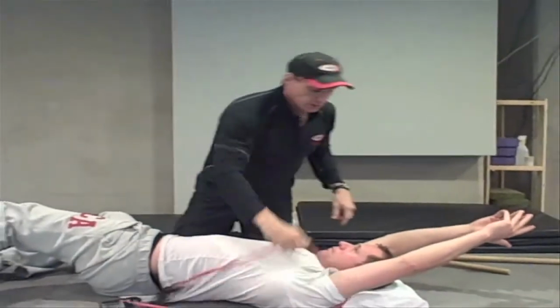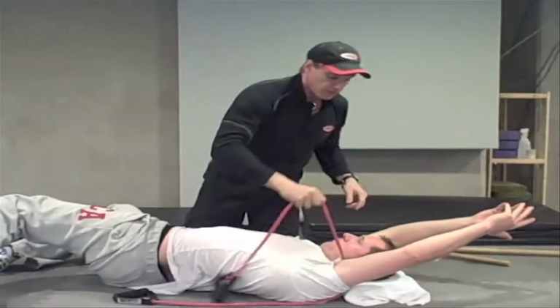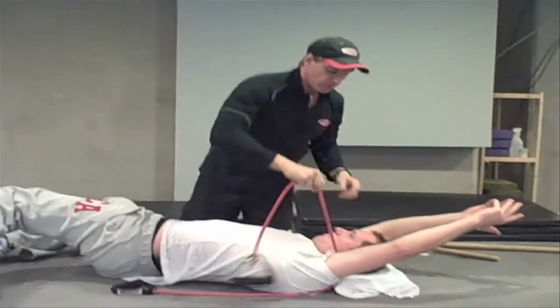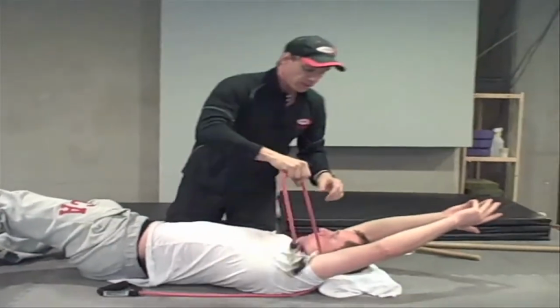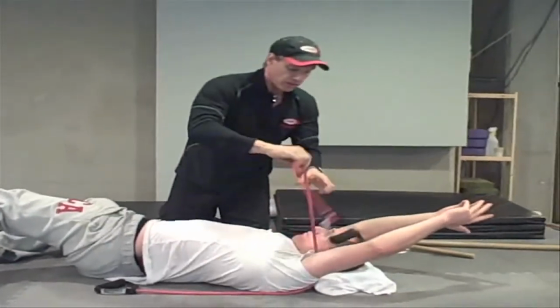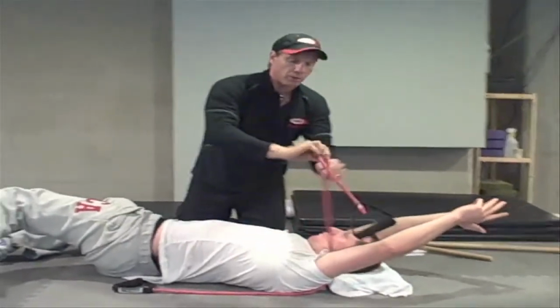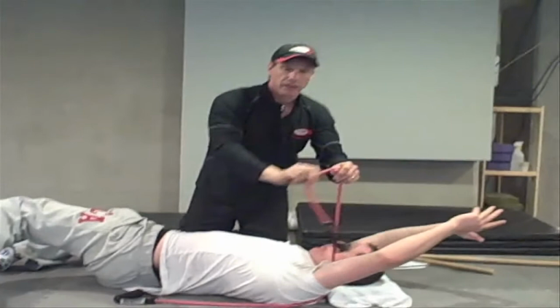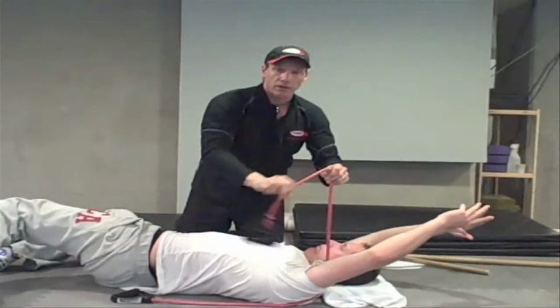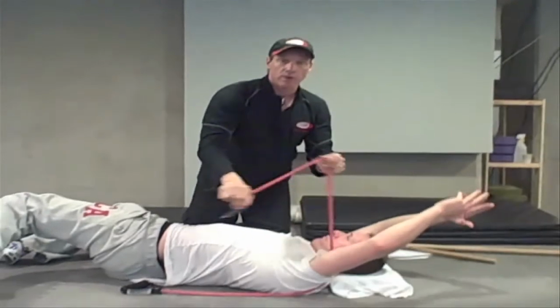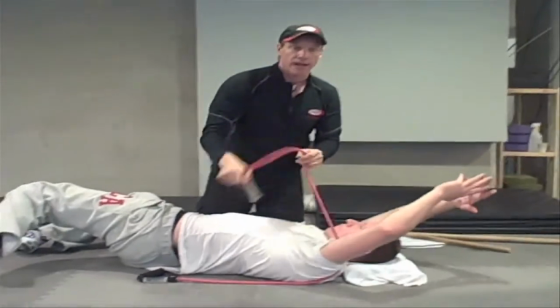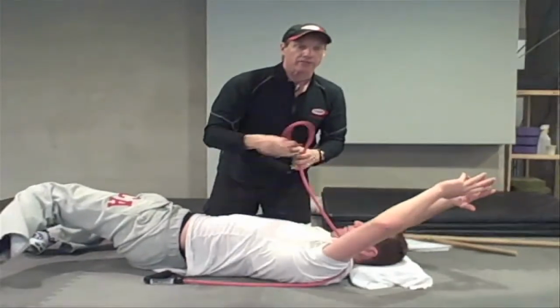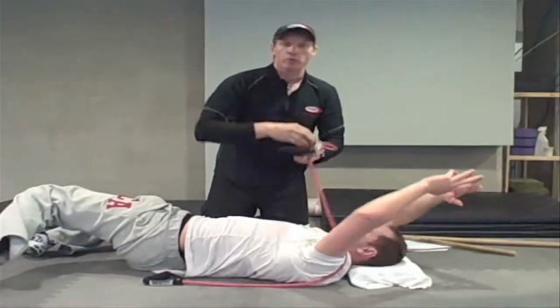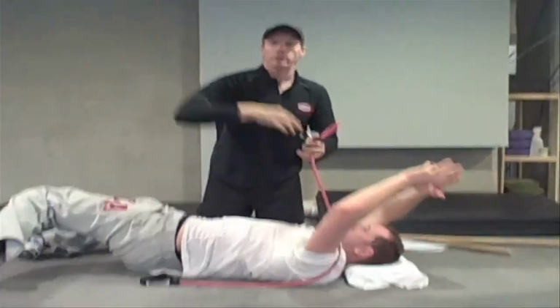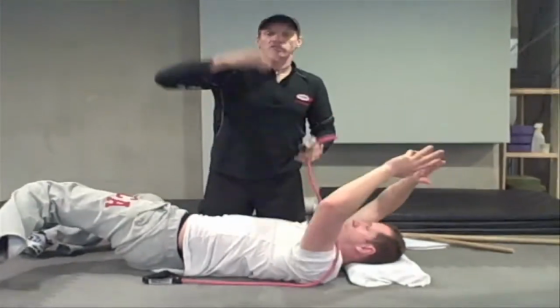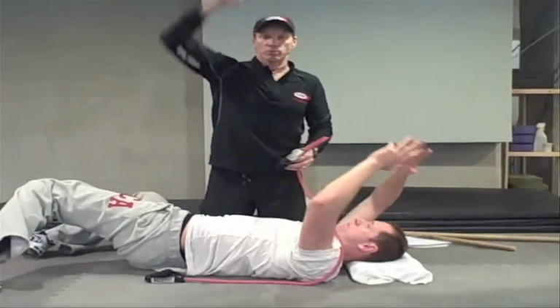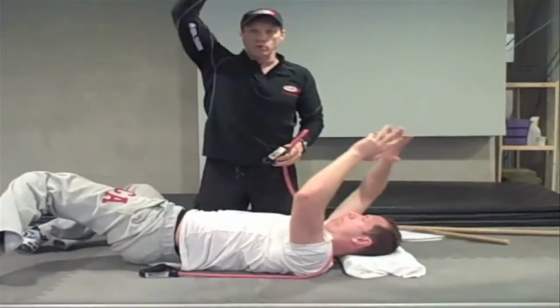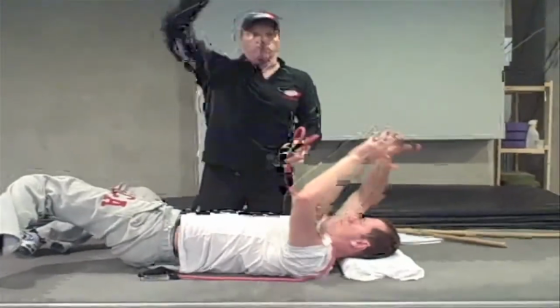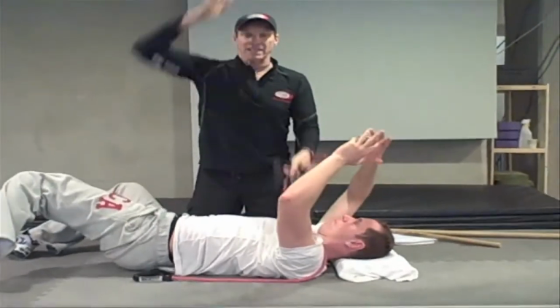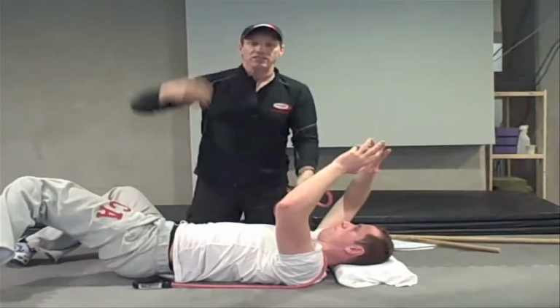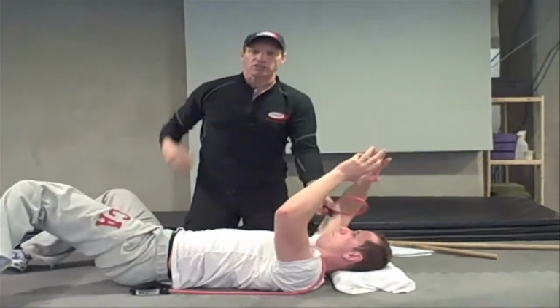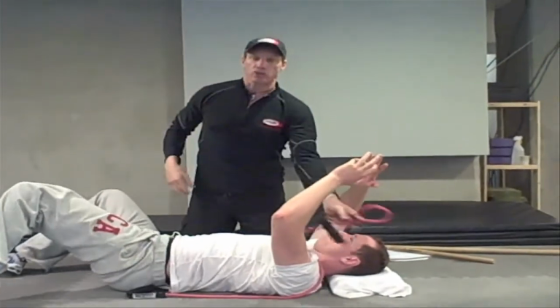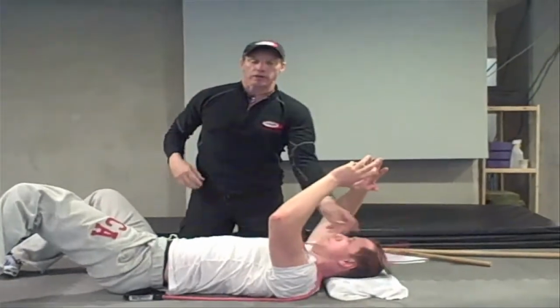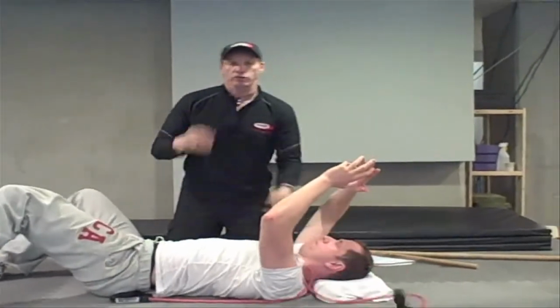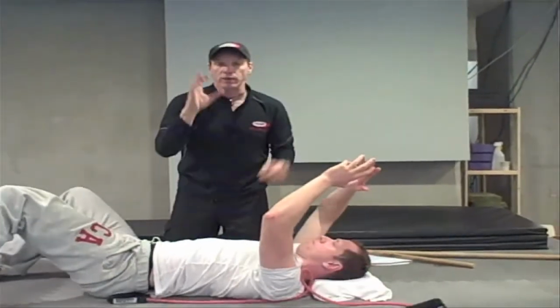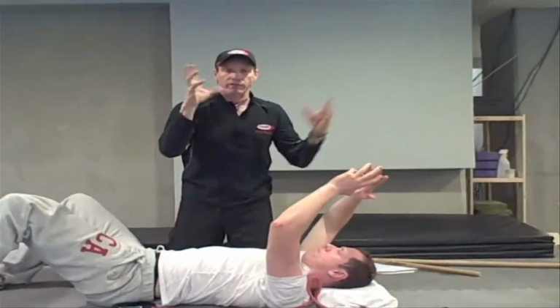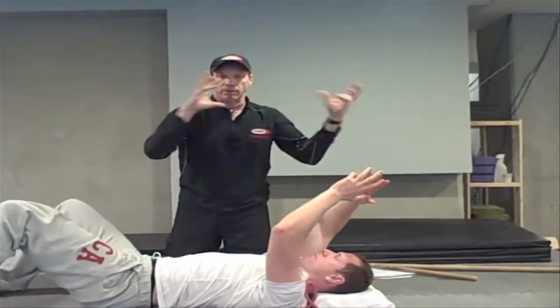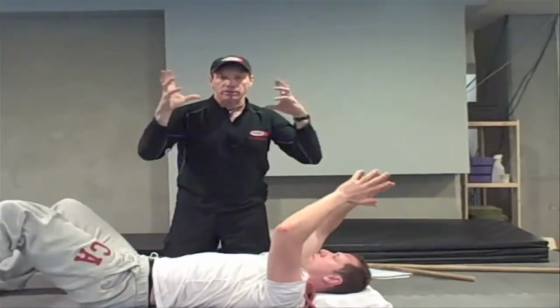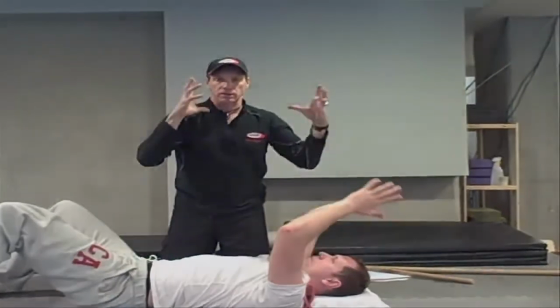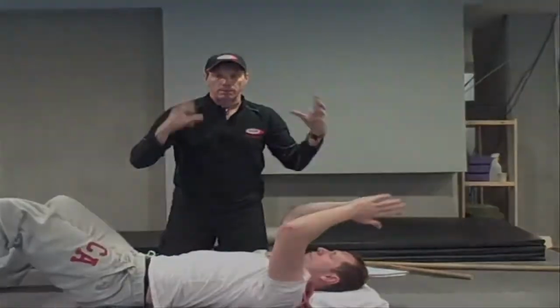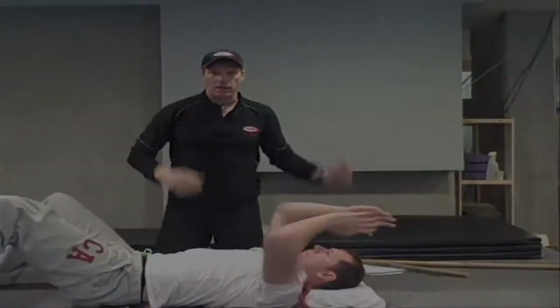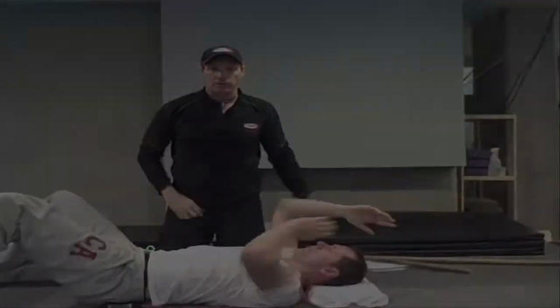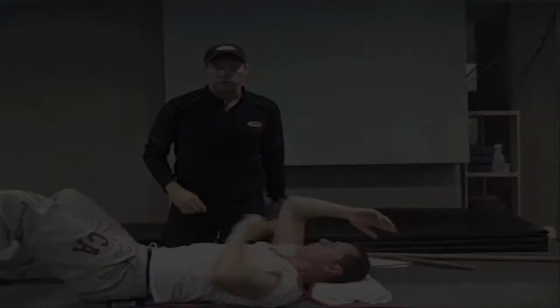Let's see someone now who has a really smooth, easy joint, so you have something to compare it to.